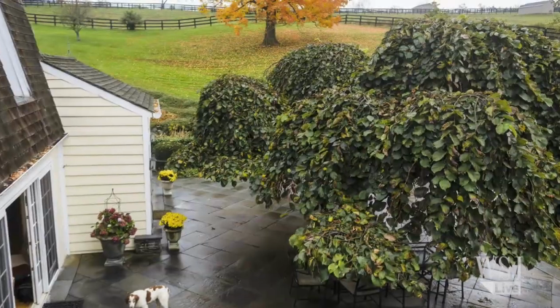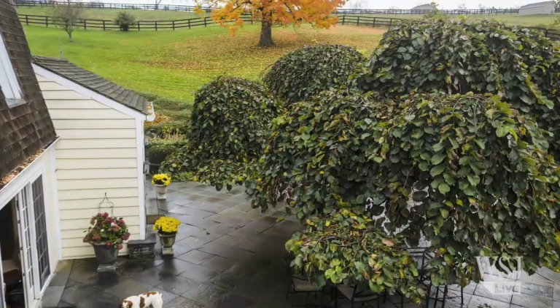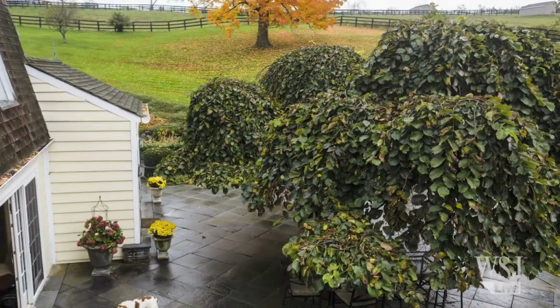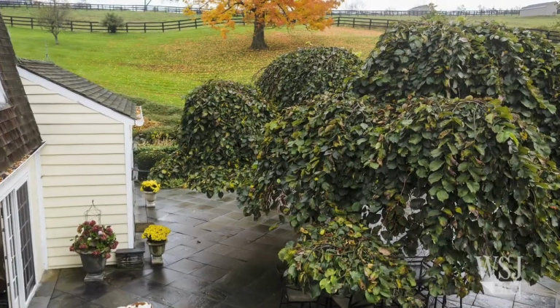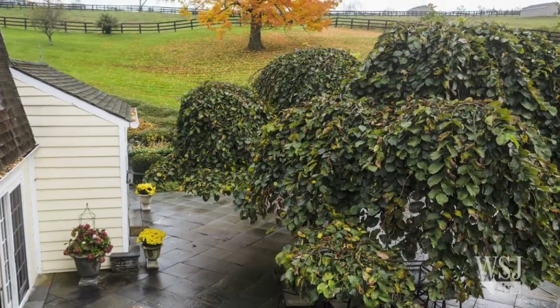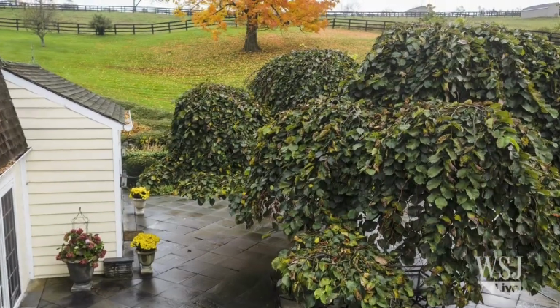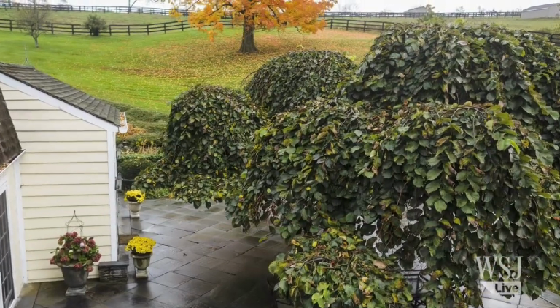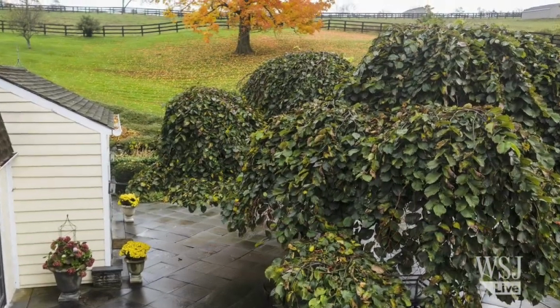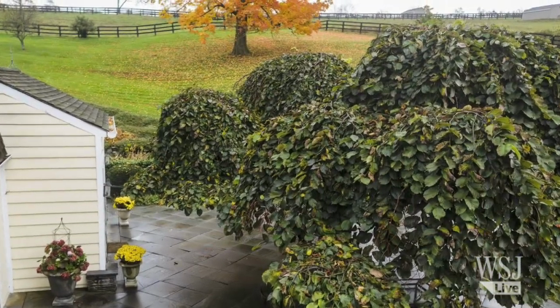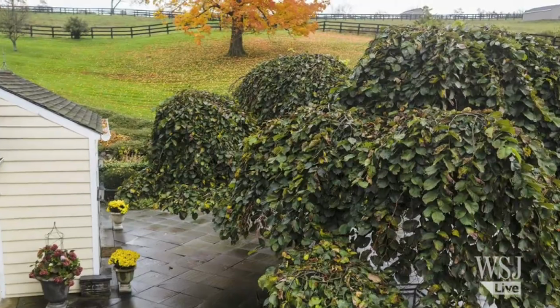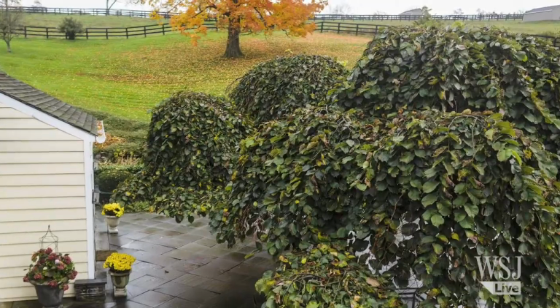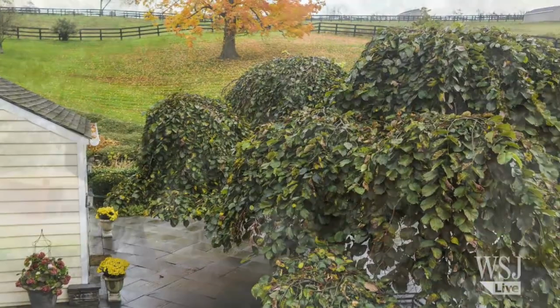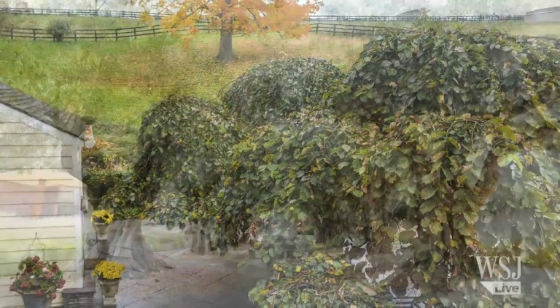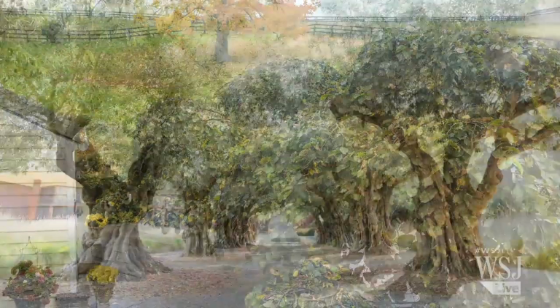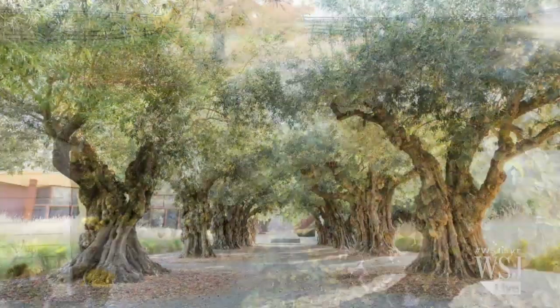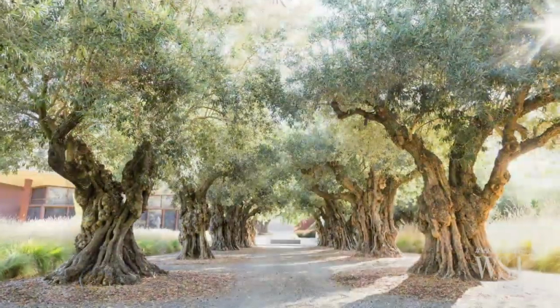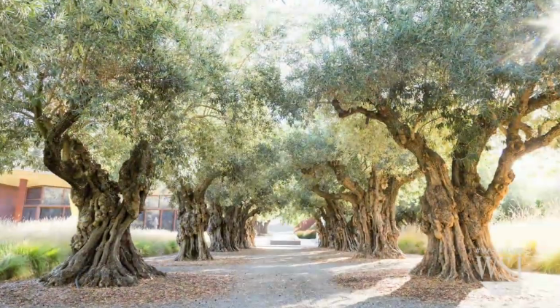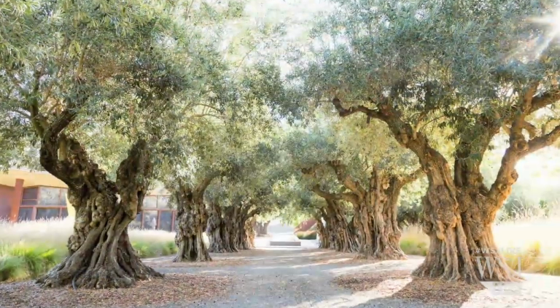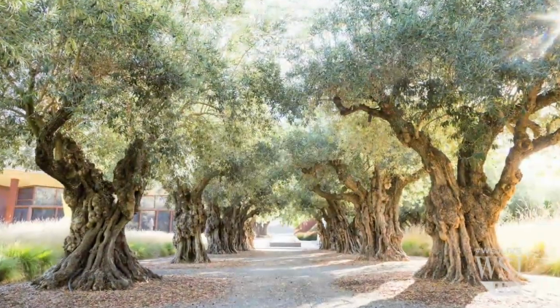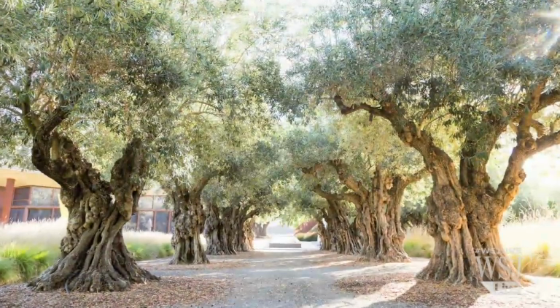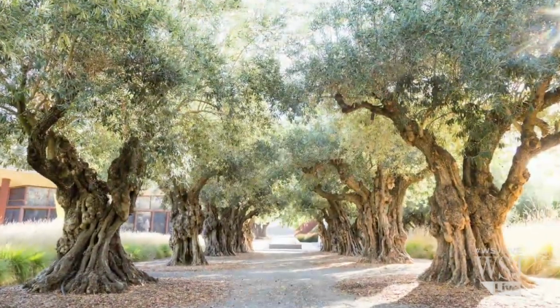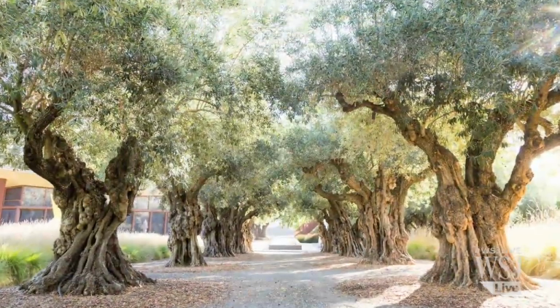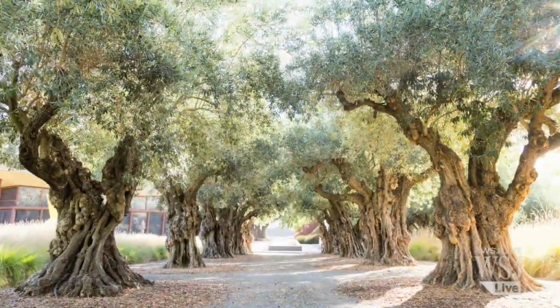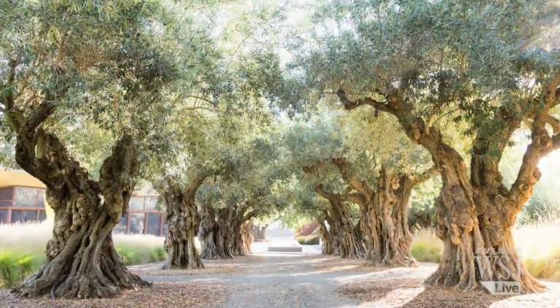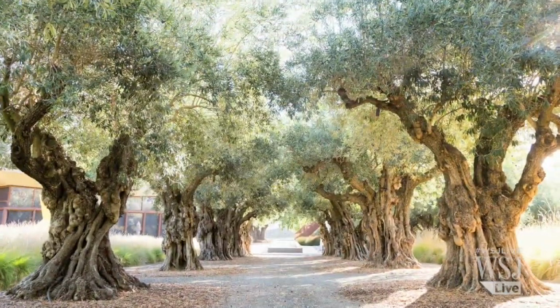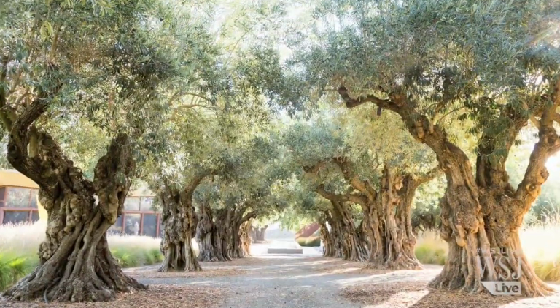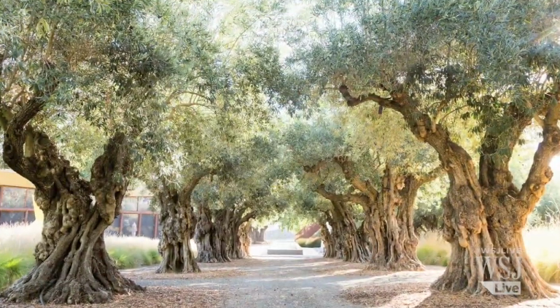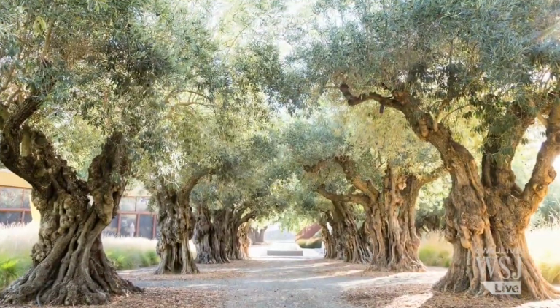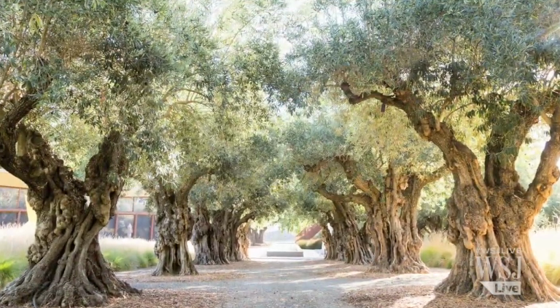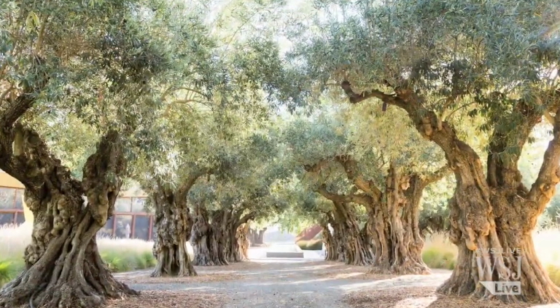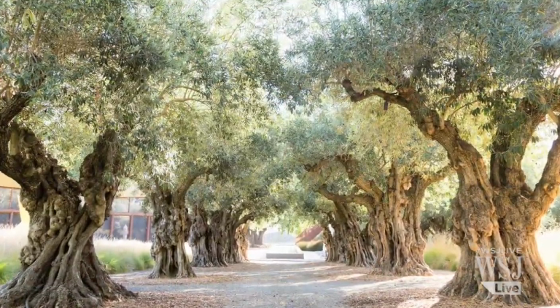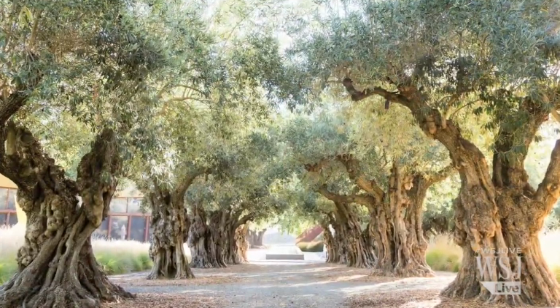Inspired by their sculptural beauty, architects are designing entire homes around these grand trees.